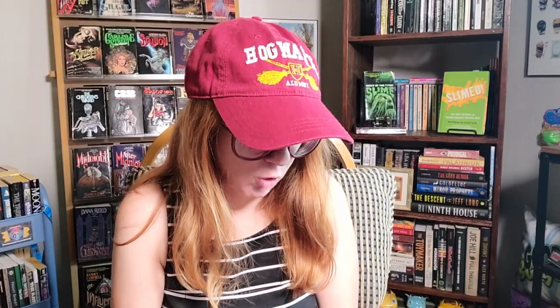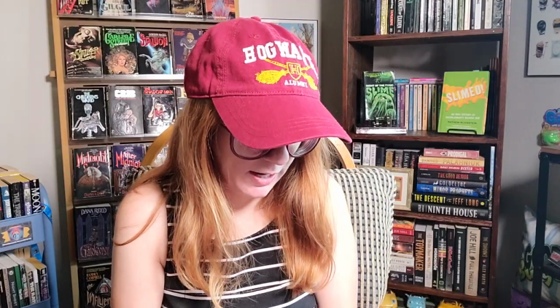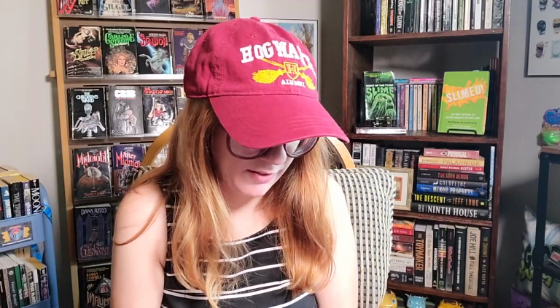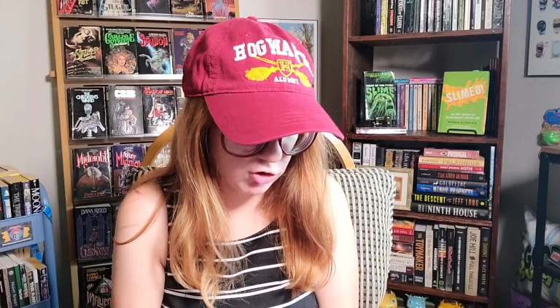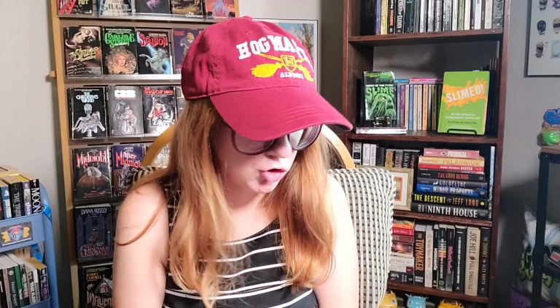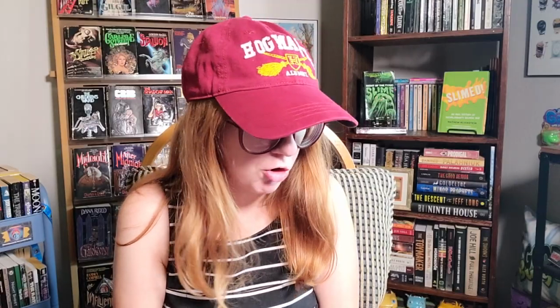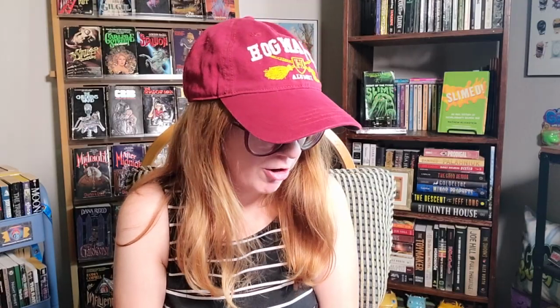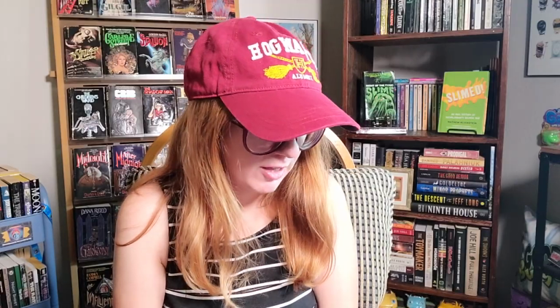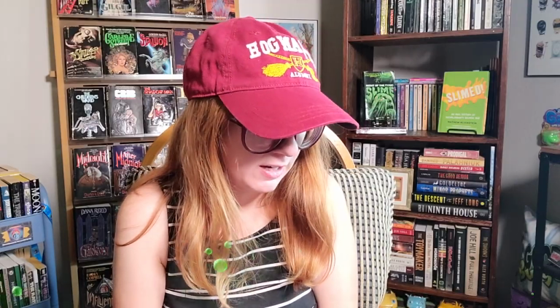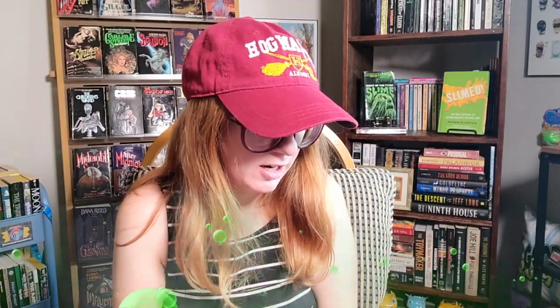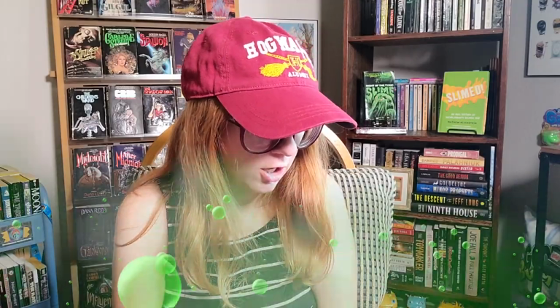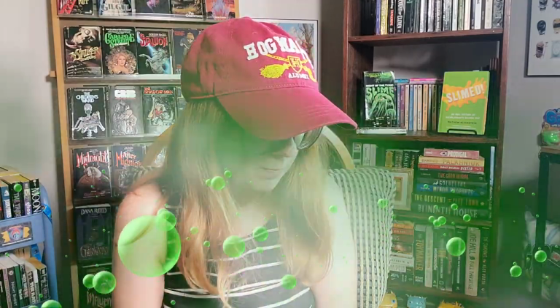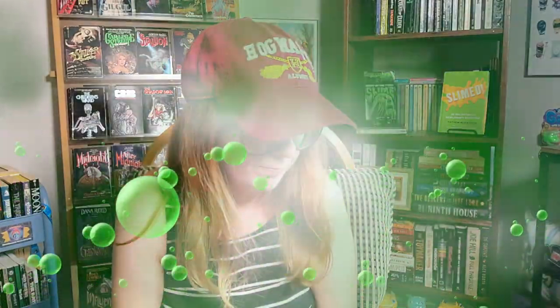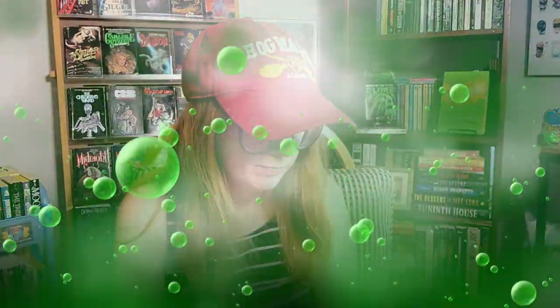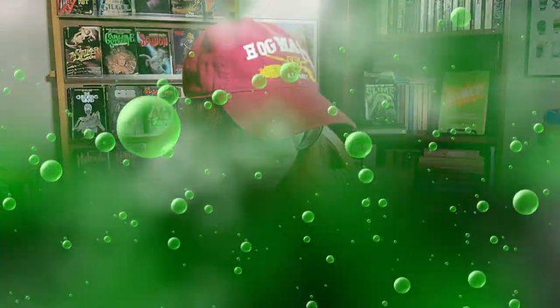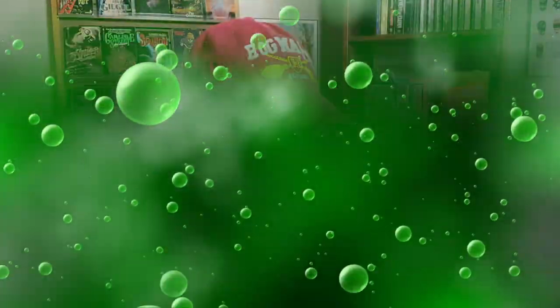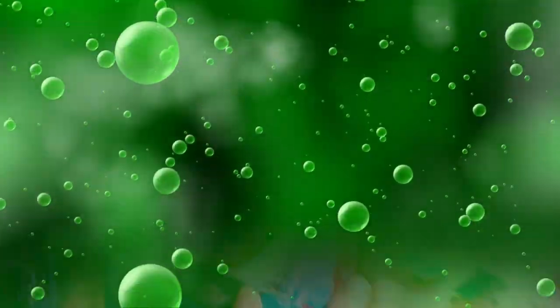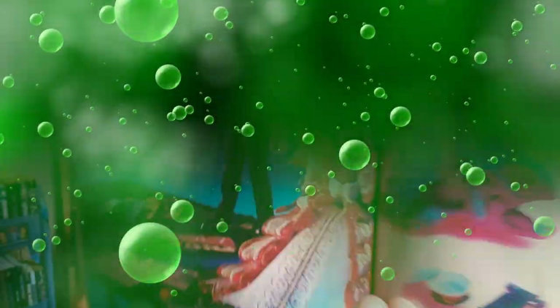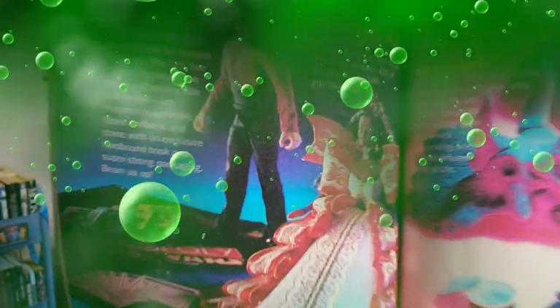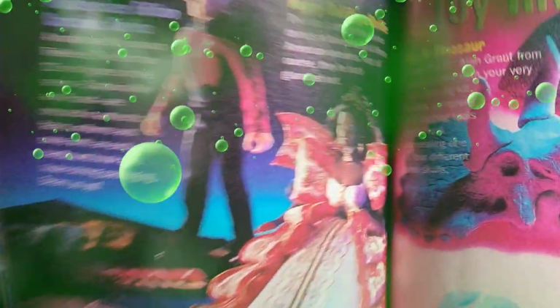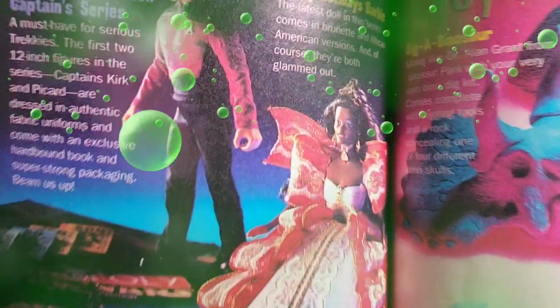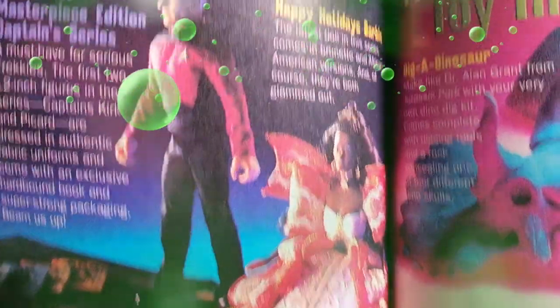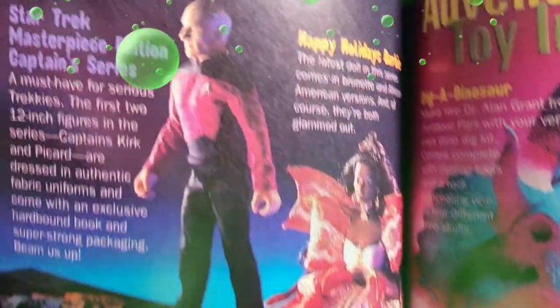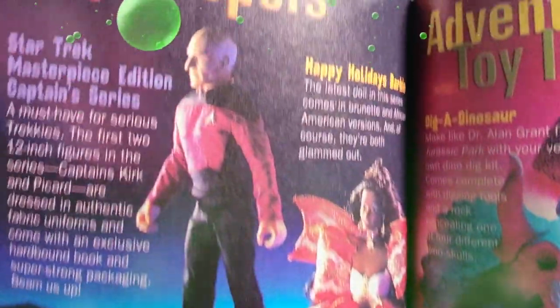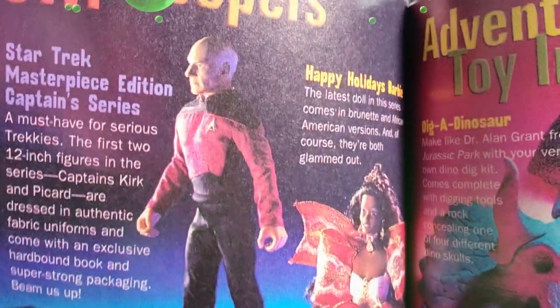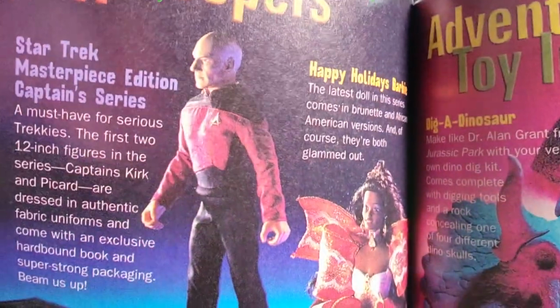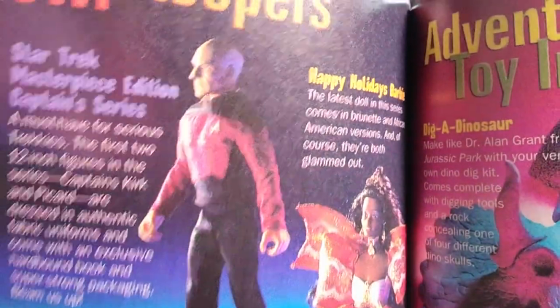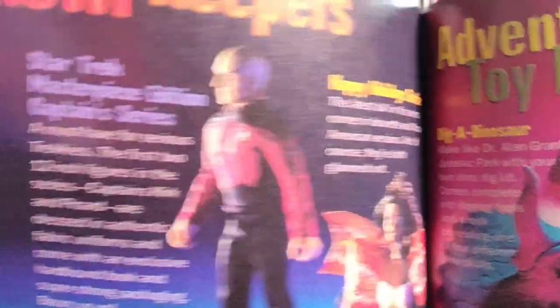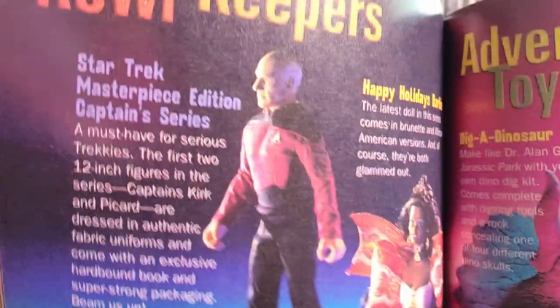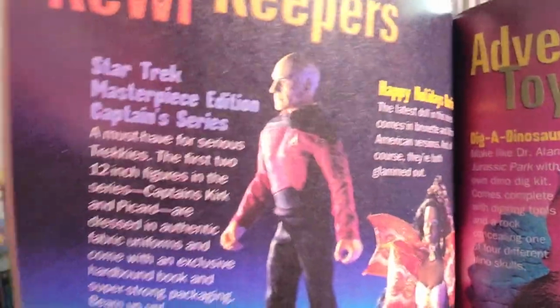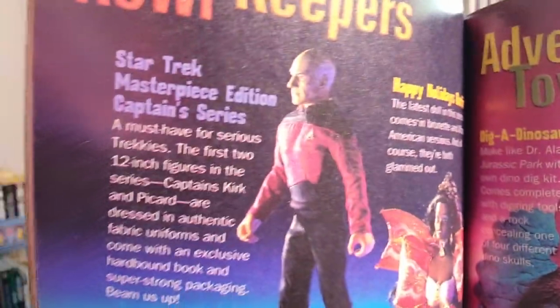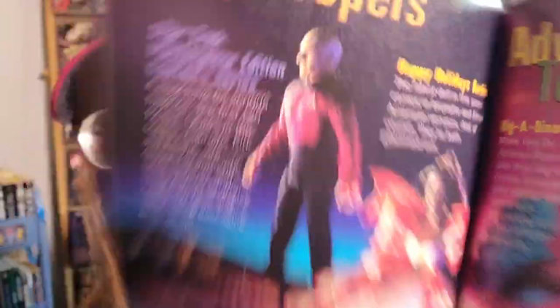Oh my god, there's a Star Trek thing in here — you can see Captain Picard there. That's so cool.